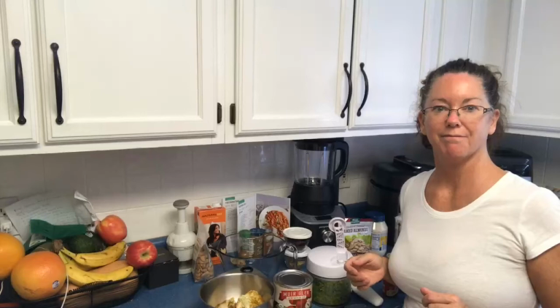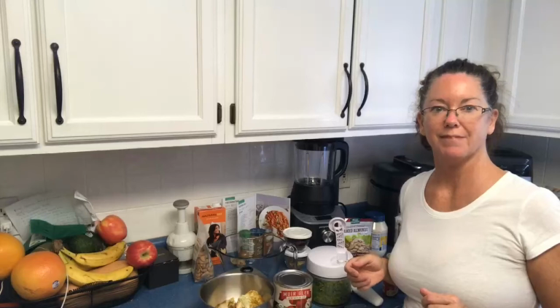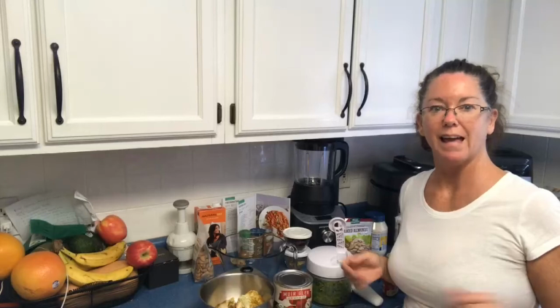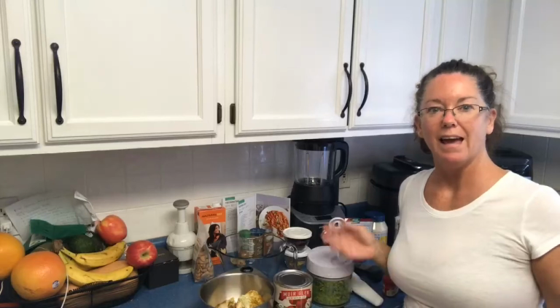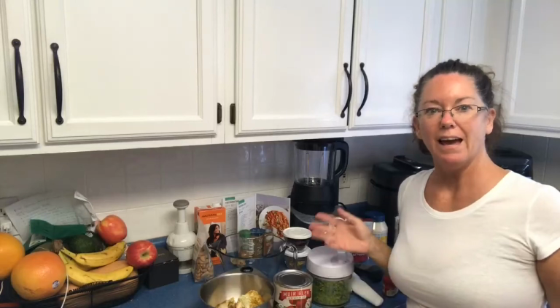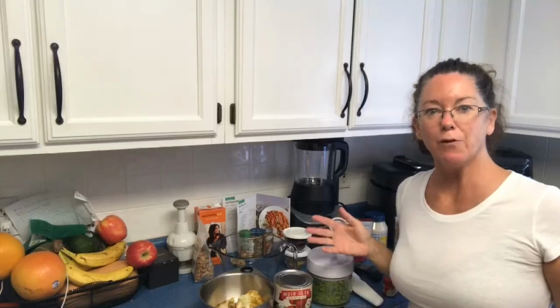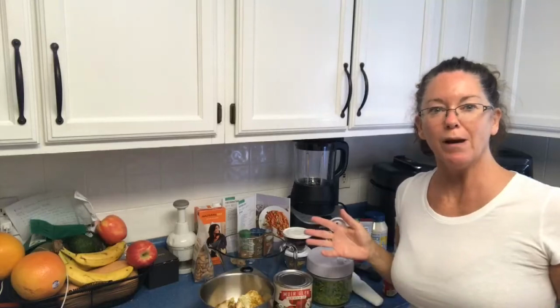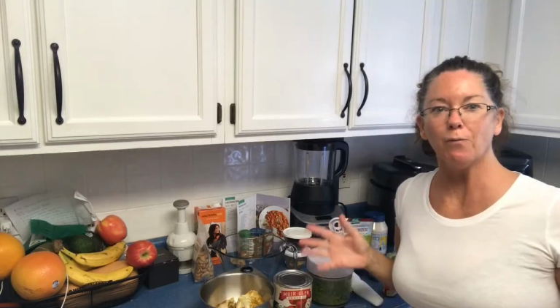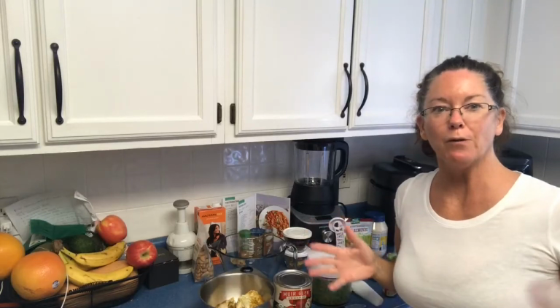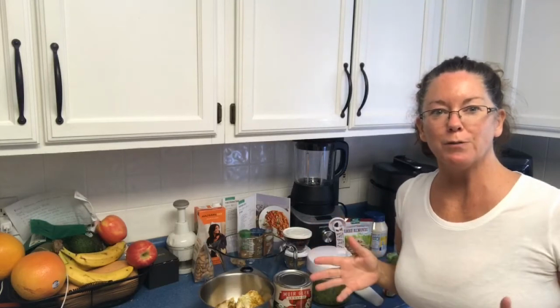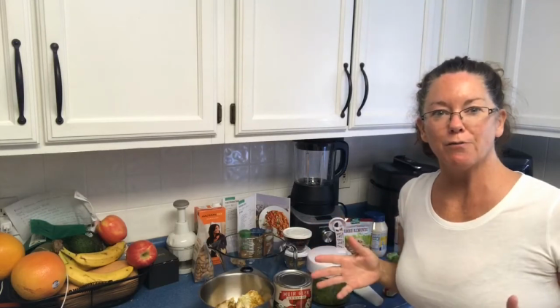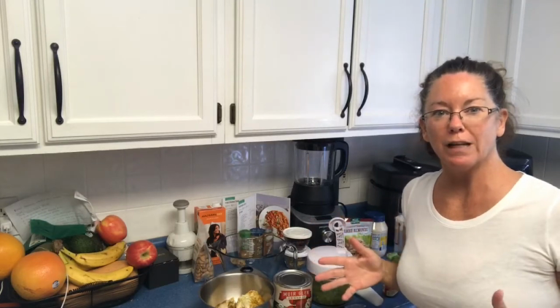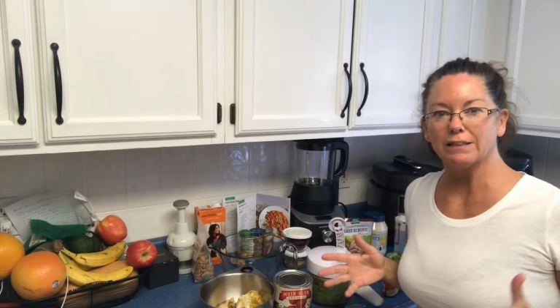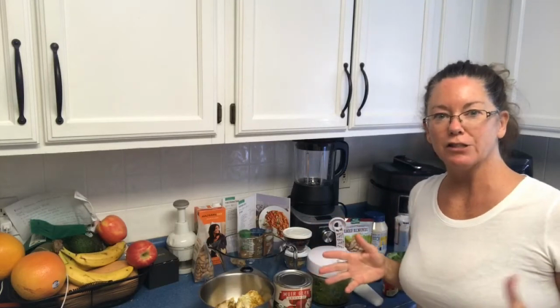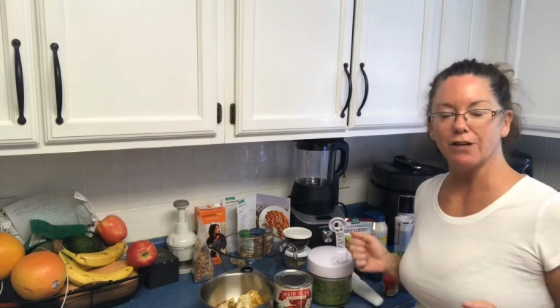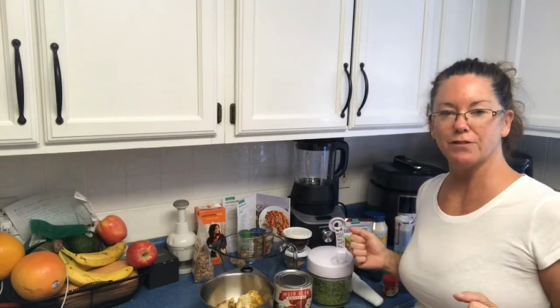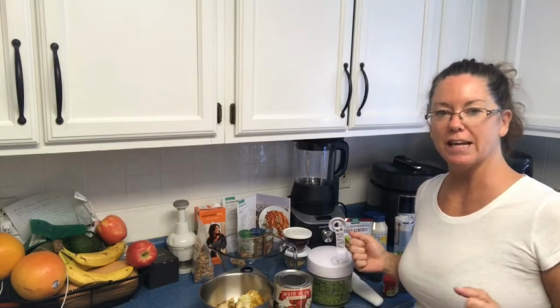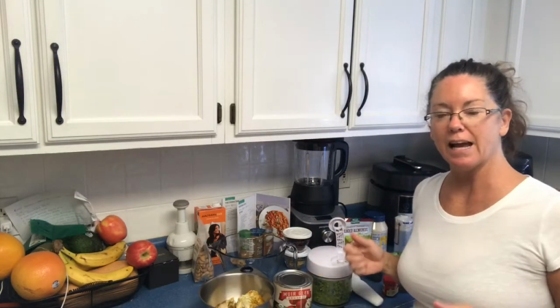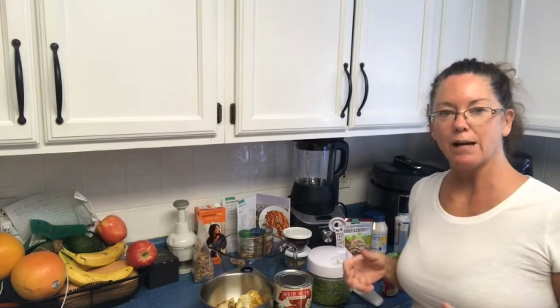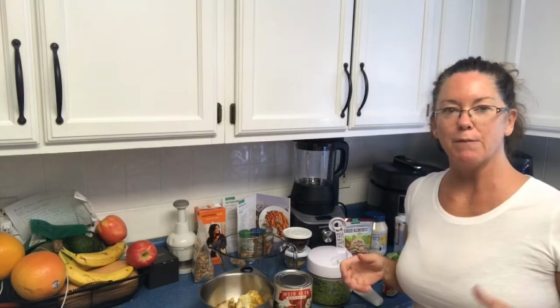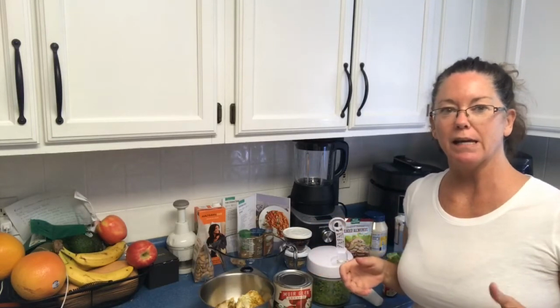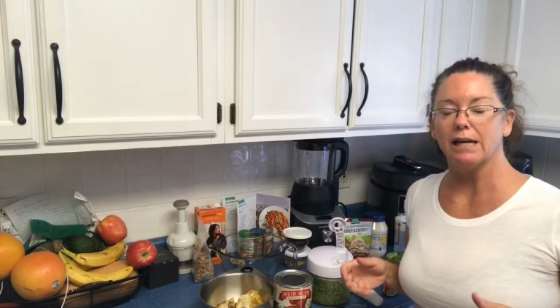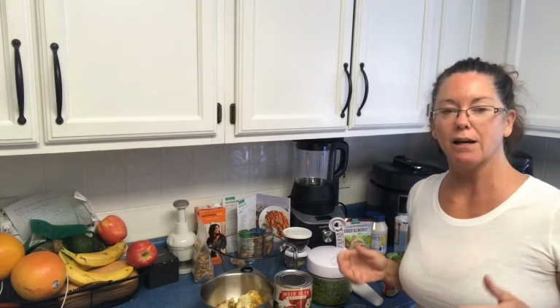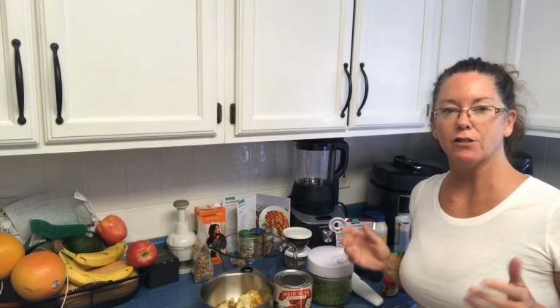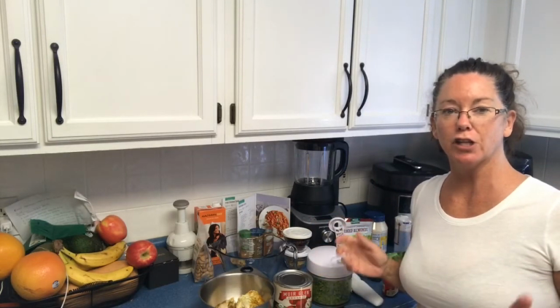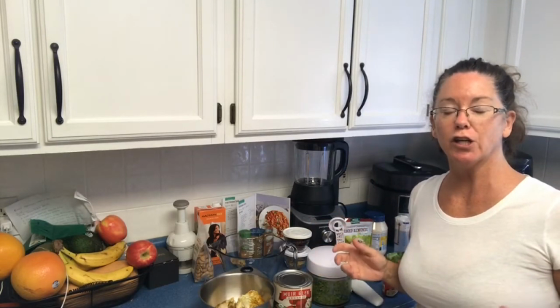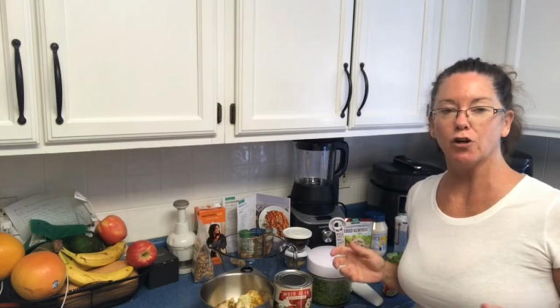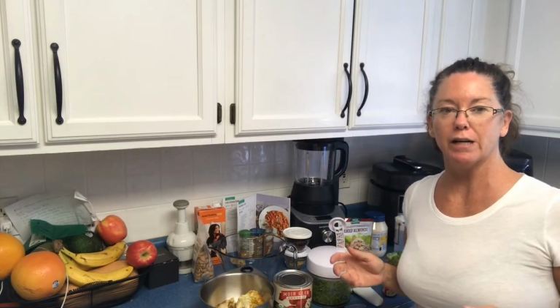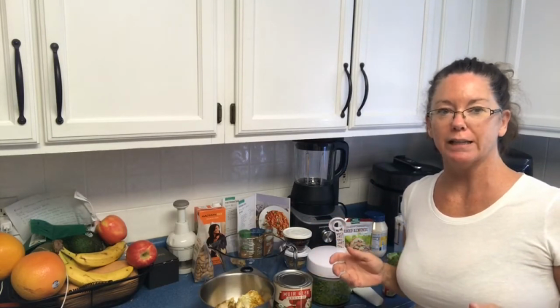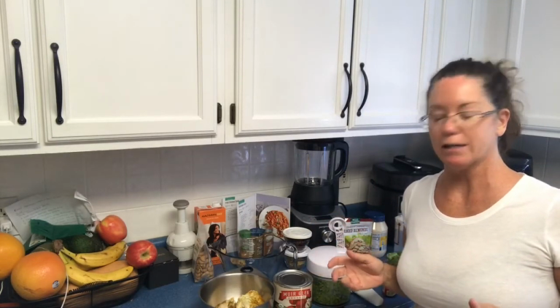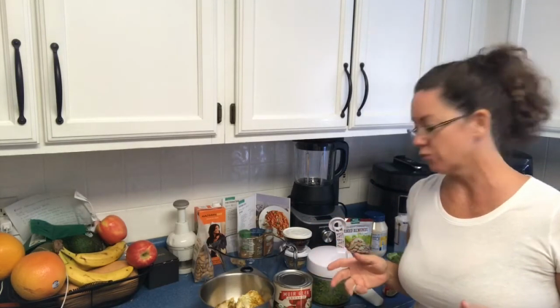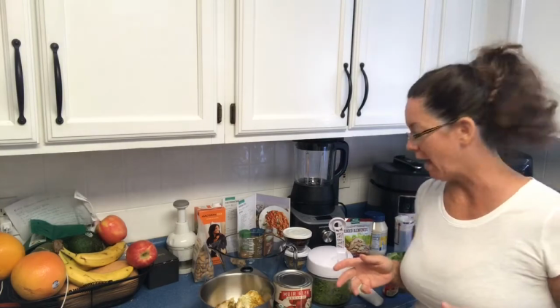Hey everyone, welcome to The Reluctant Chef. Today I am making chicken curry lettuce wraps.